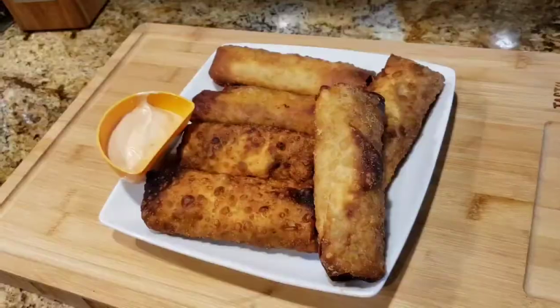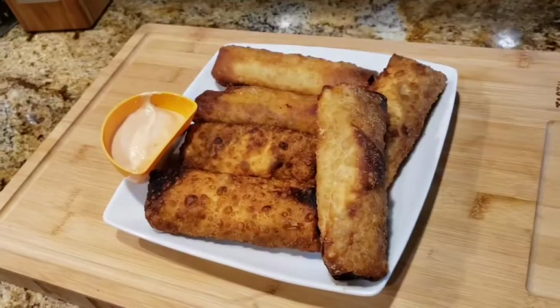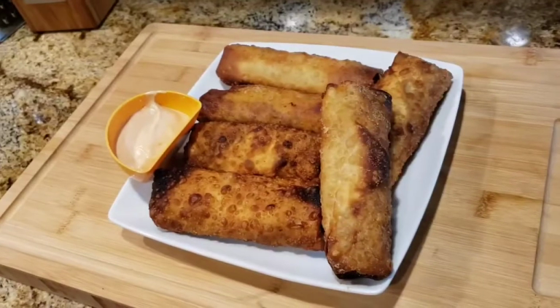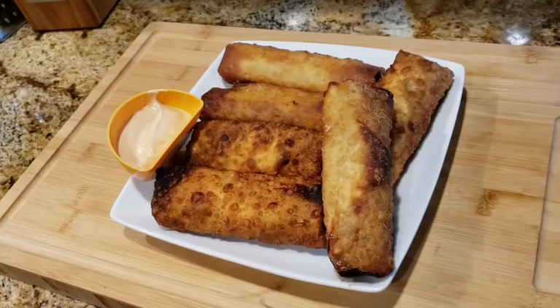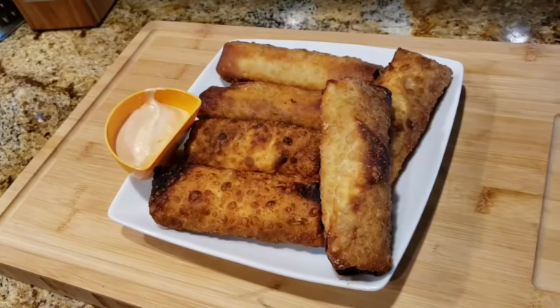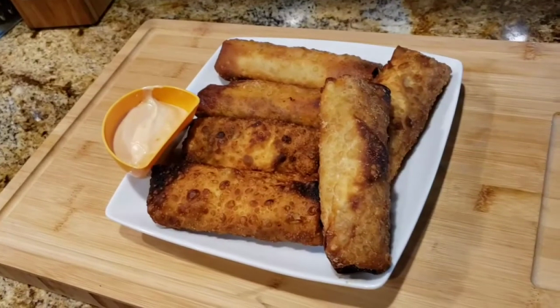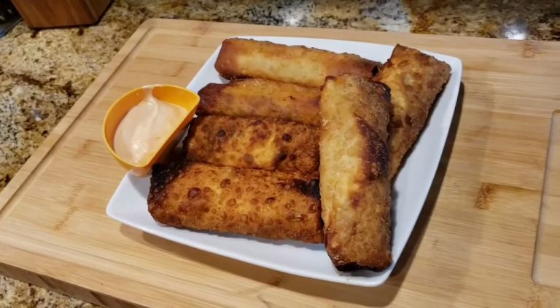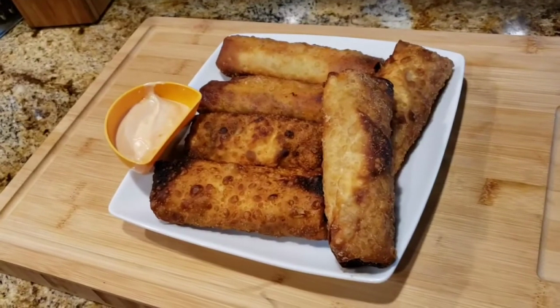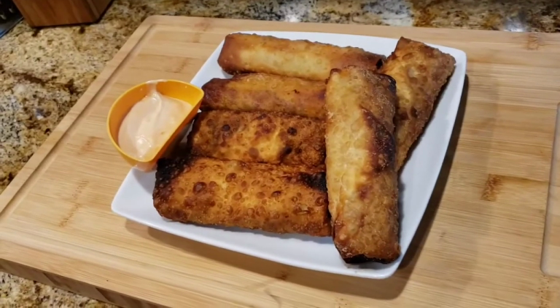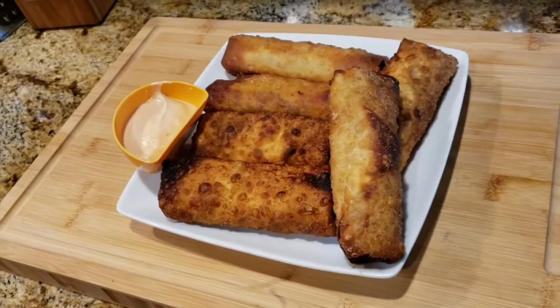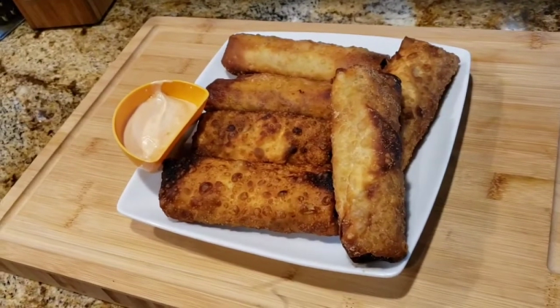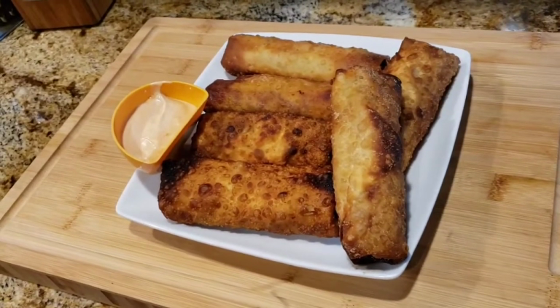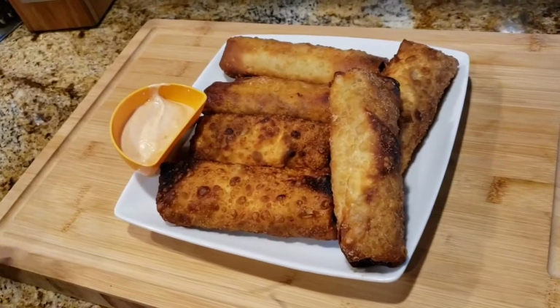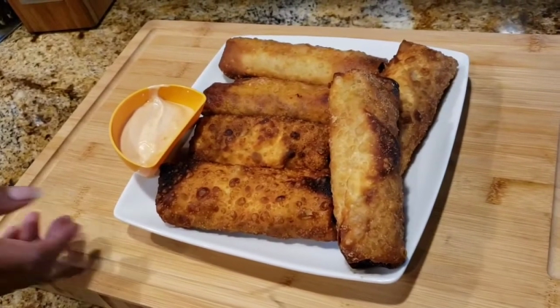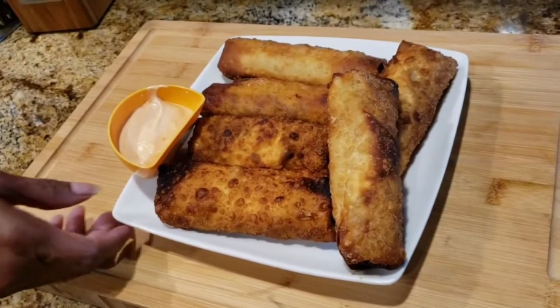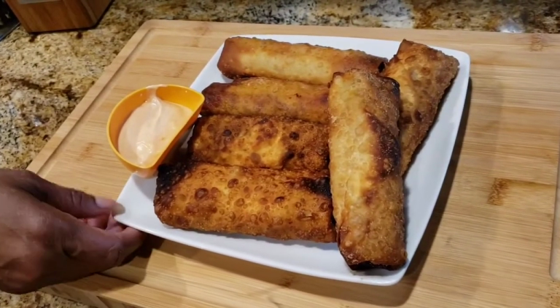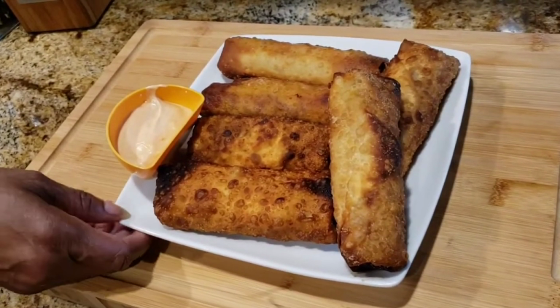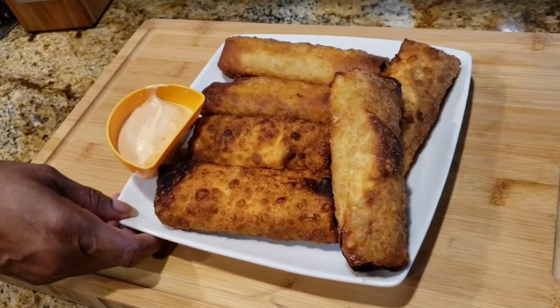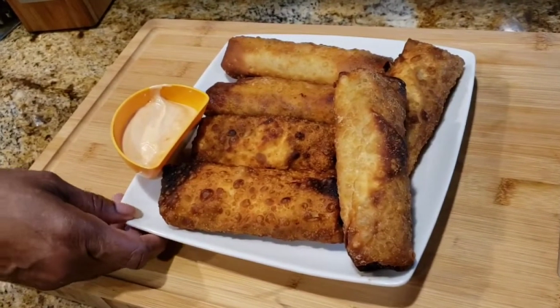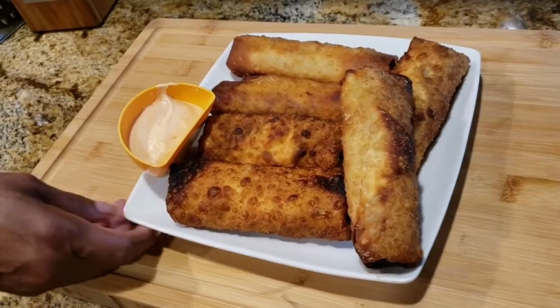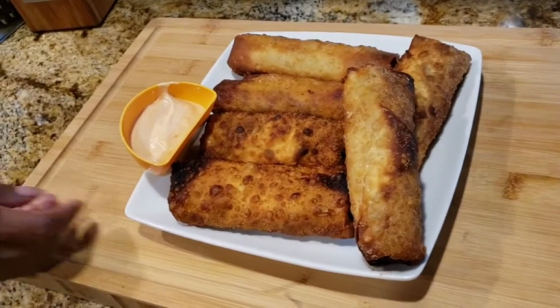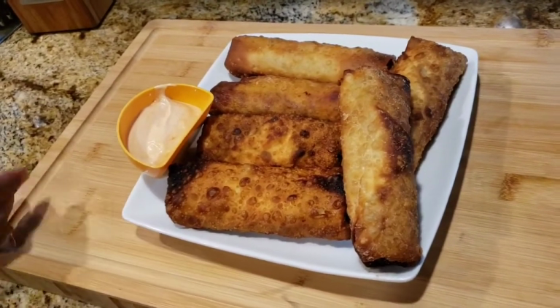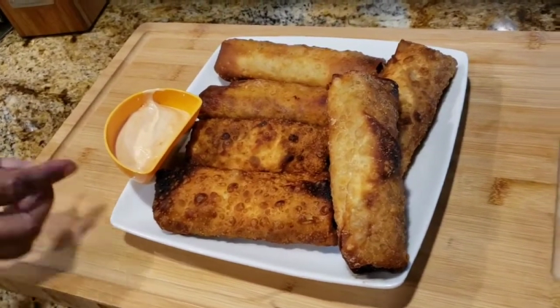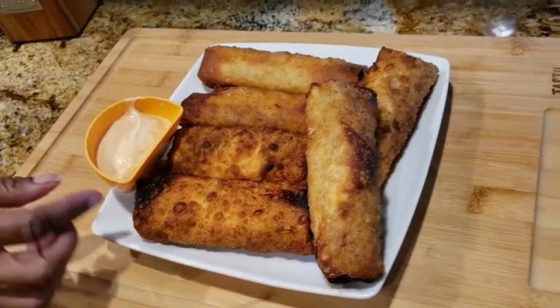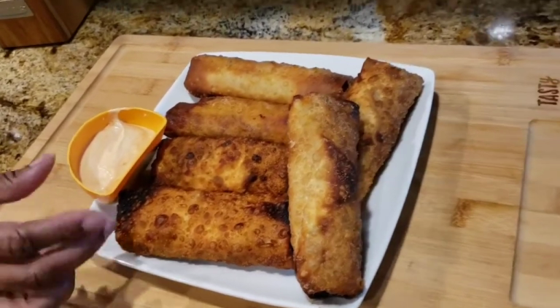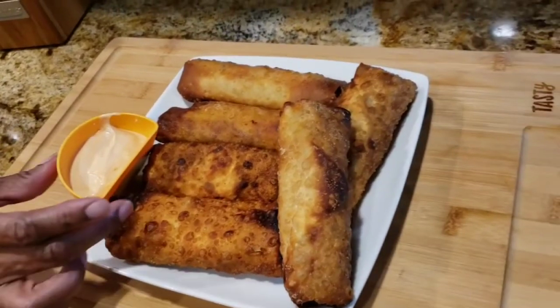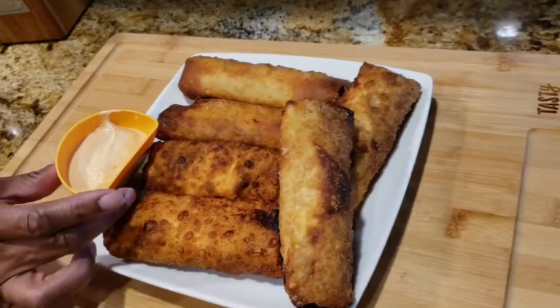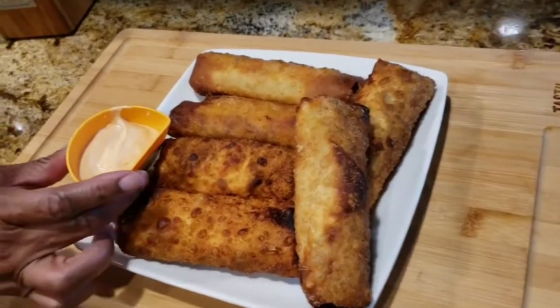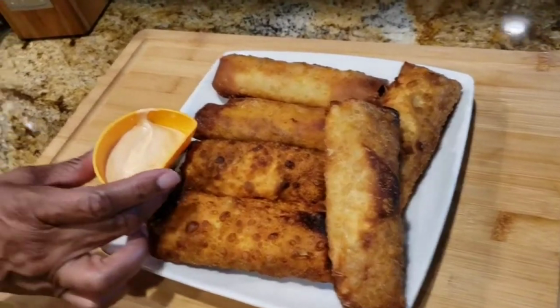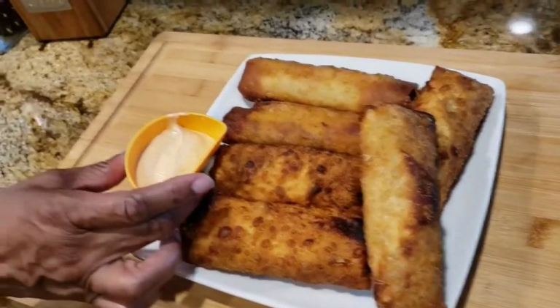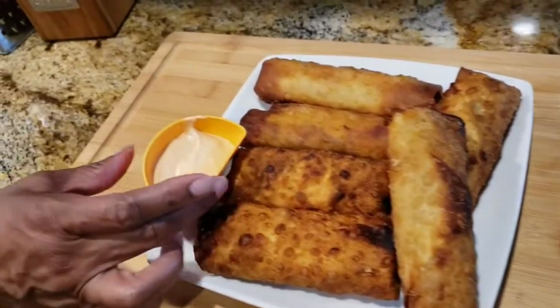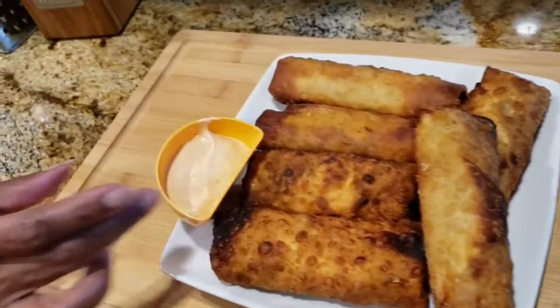Alright everyone, I'm back. Here are the egg rolls and here's the dipping sauce.